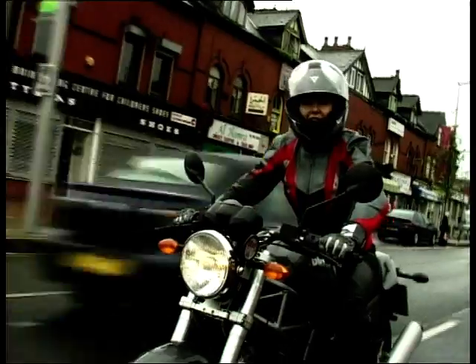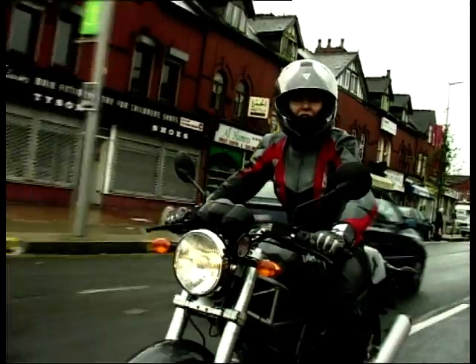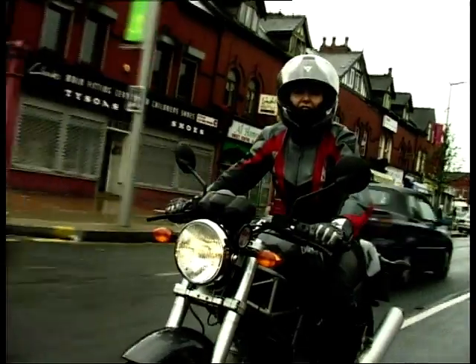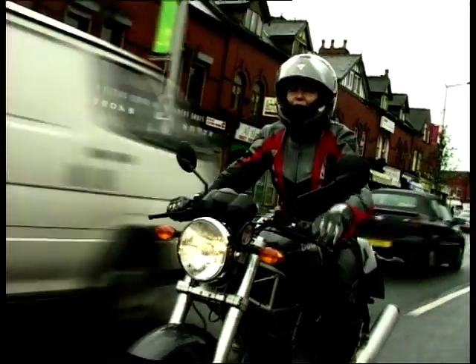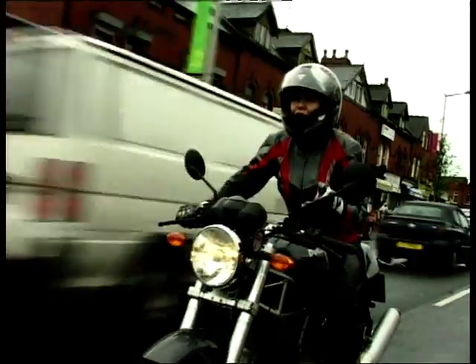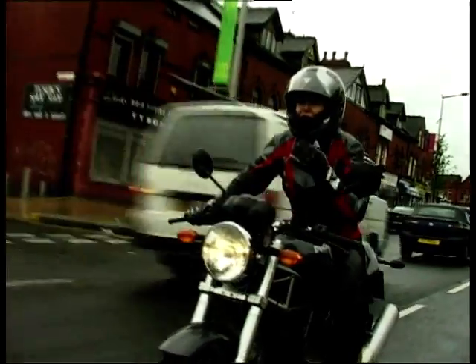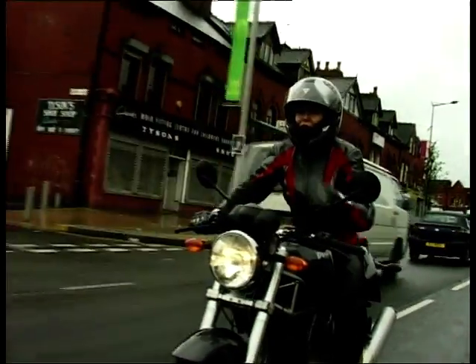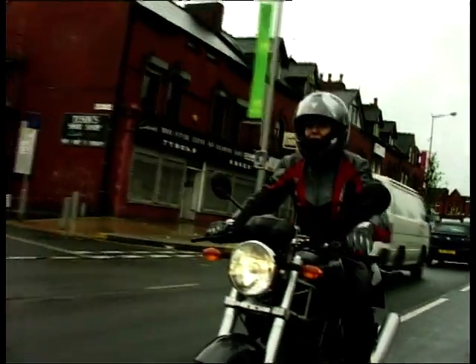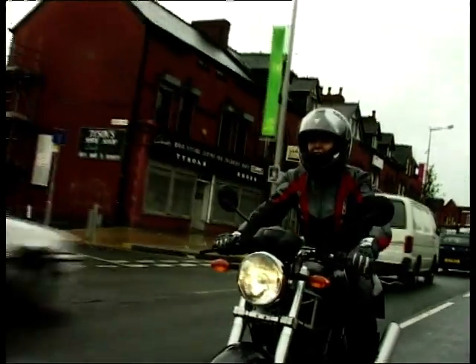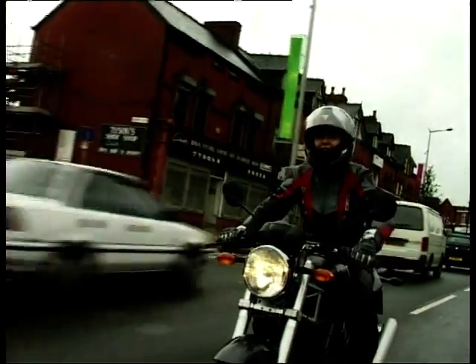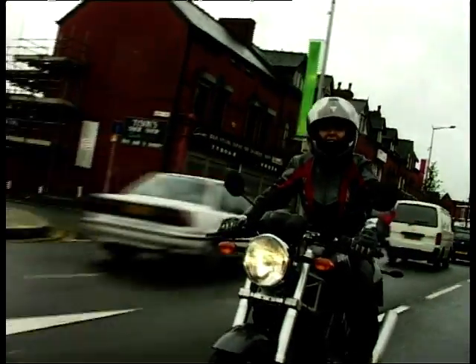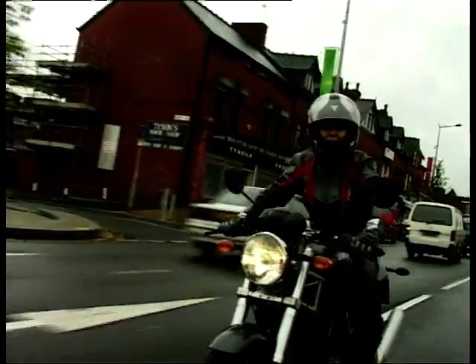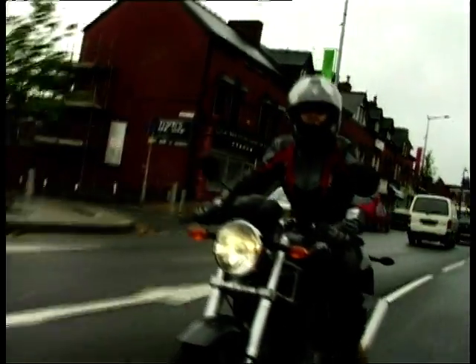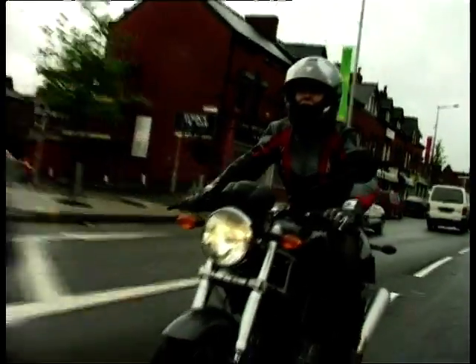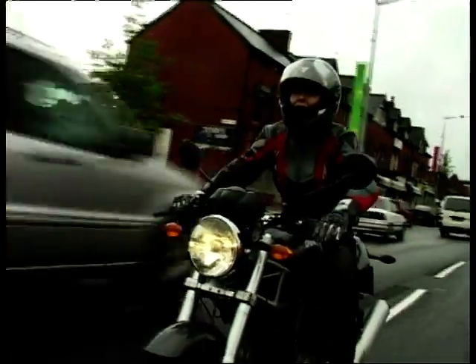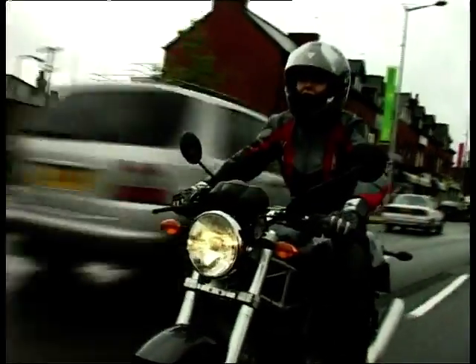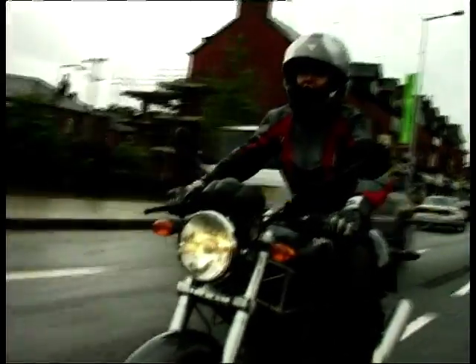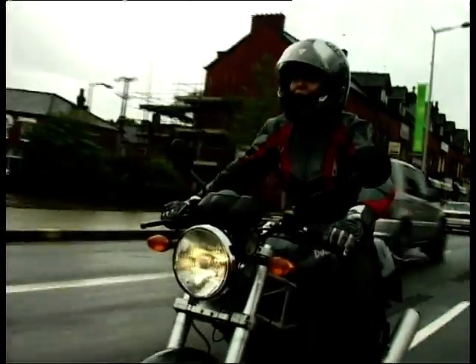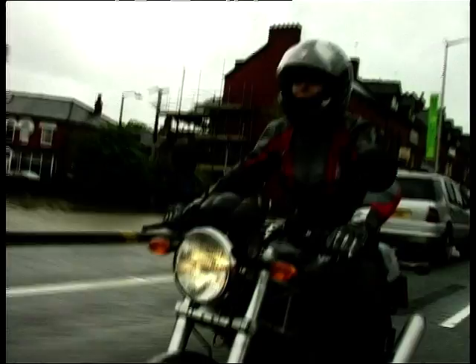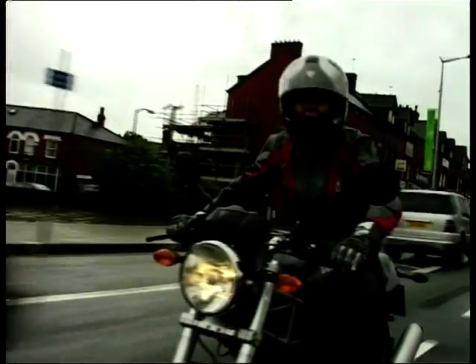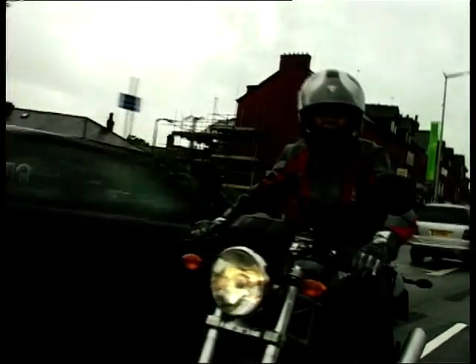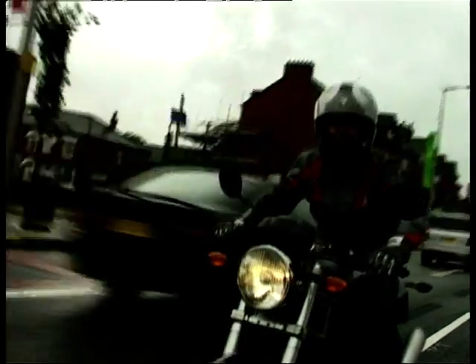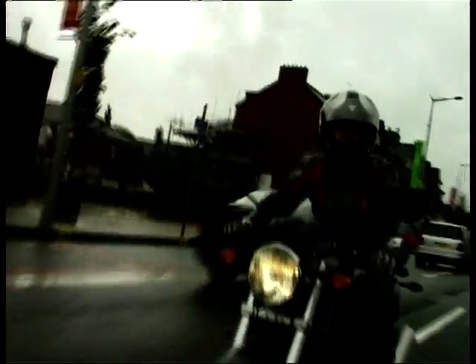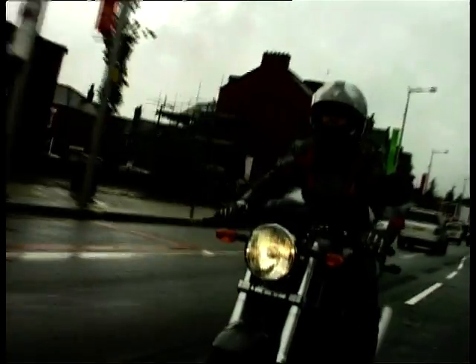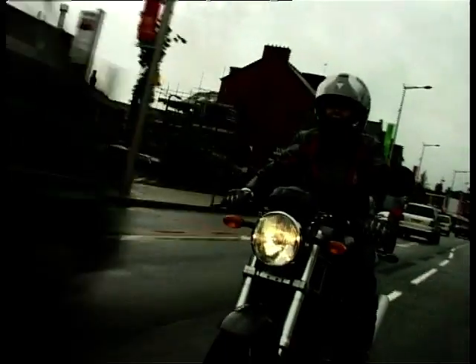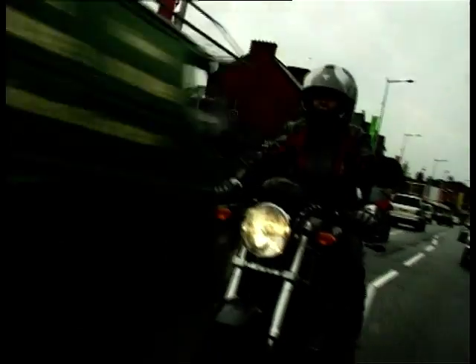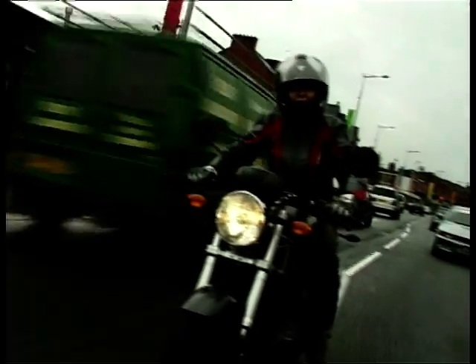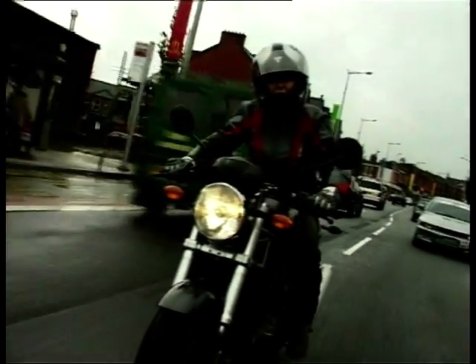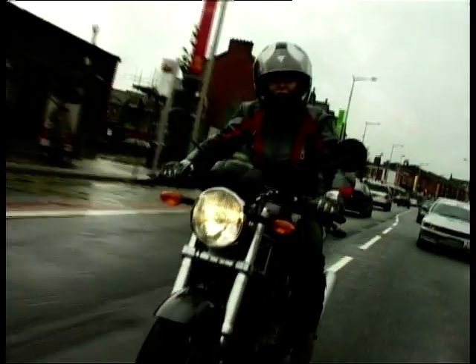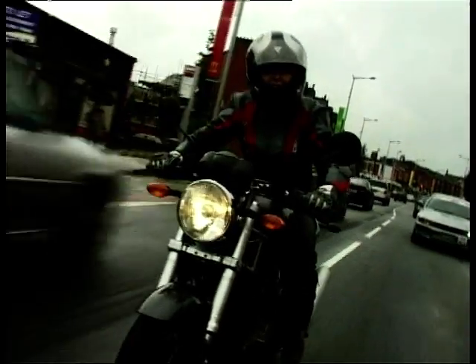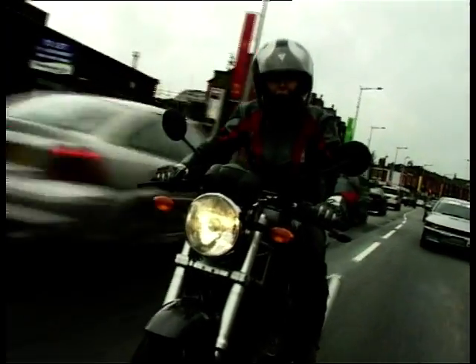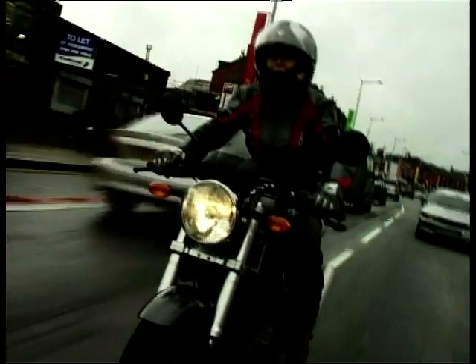Look at this — filtering through traffic, it's an absolute doddle. These bikes are so easy to ride, a grandma could ride one.